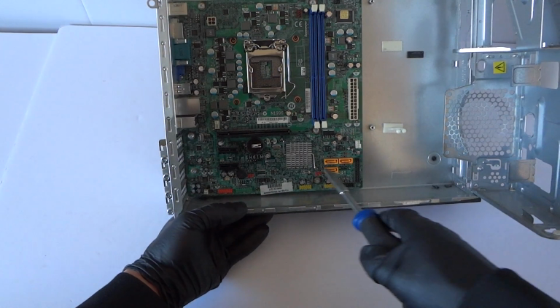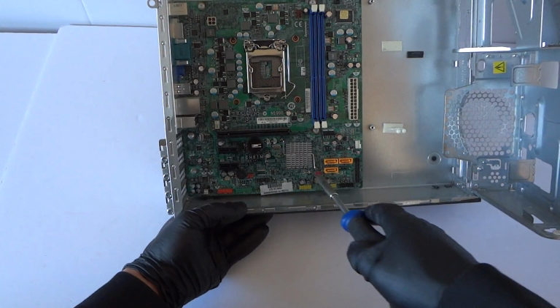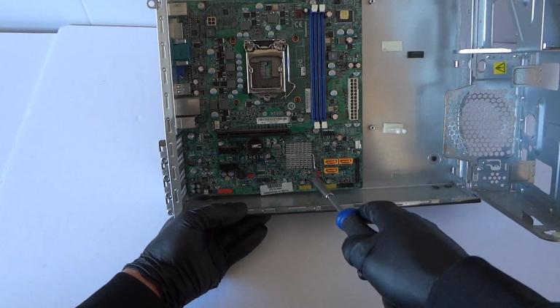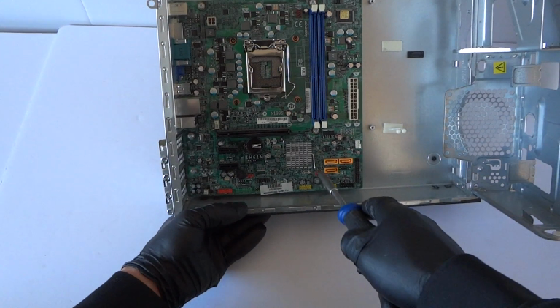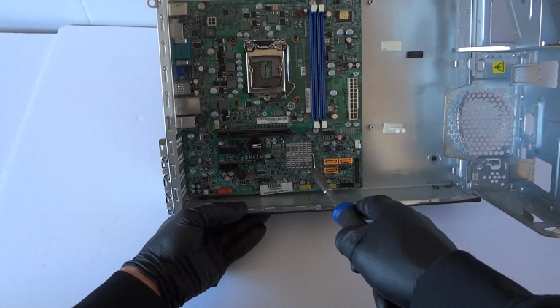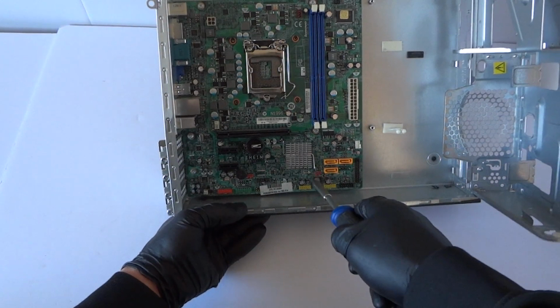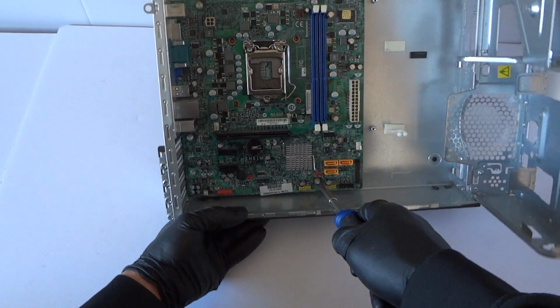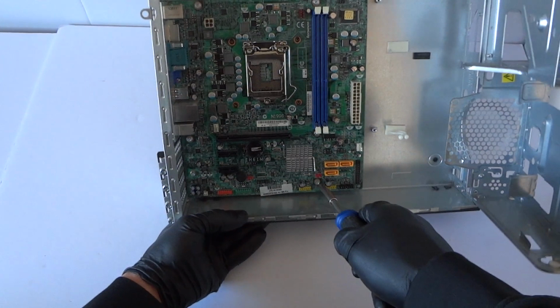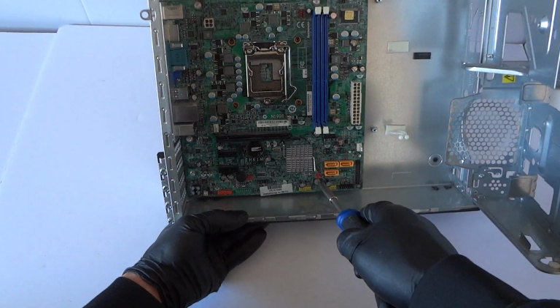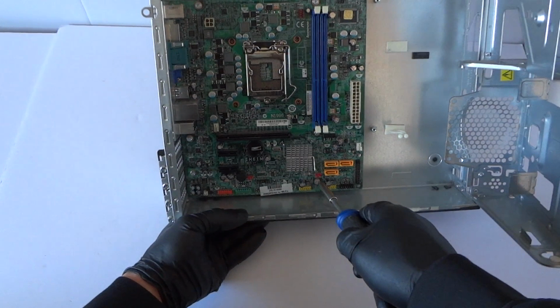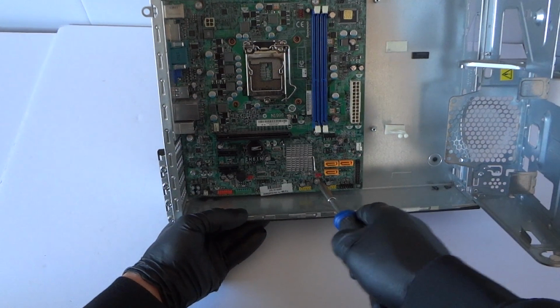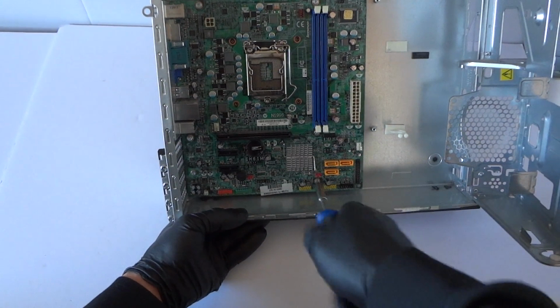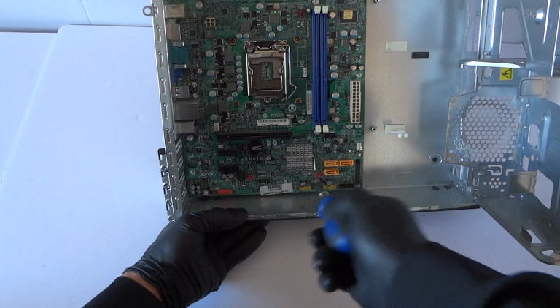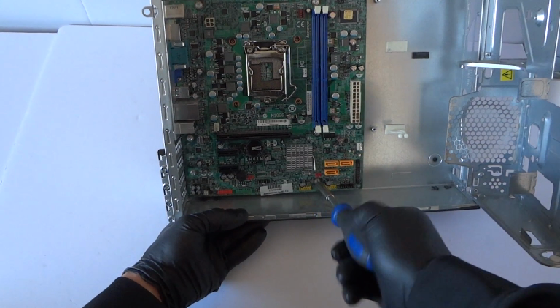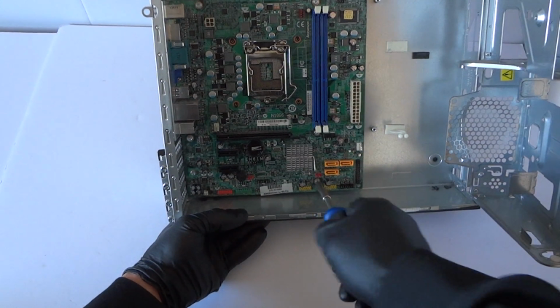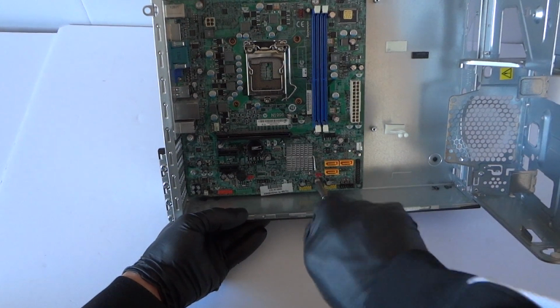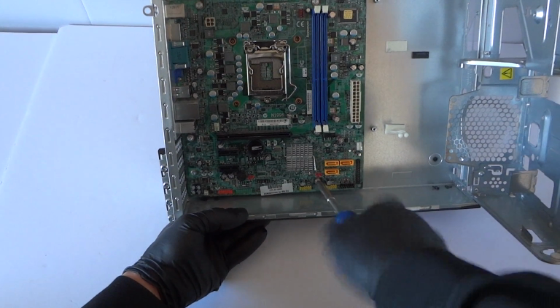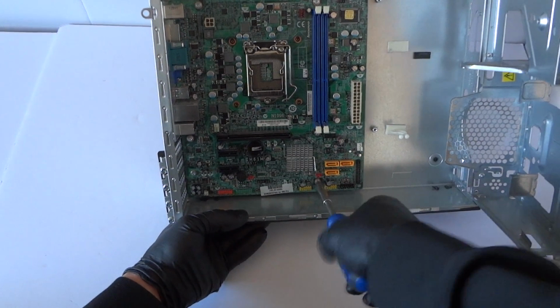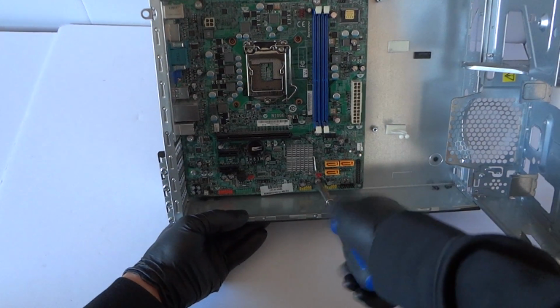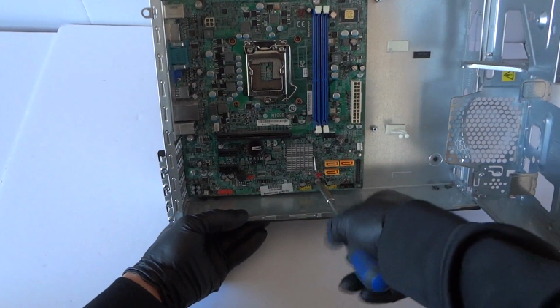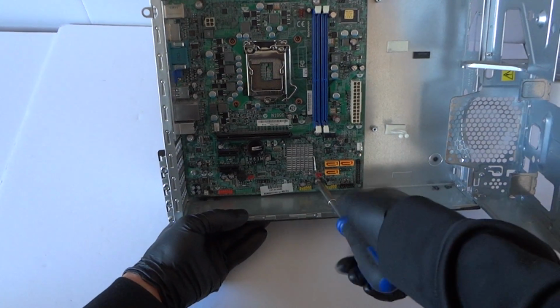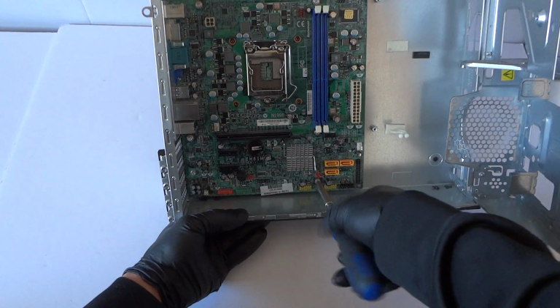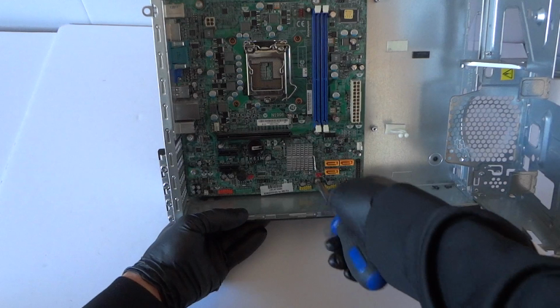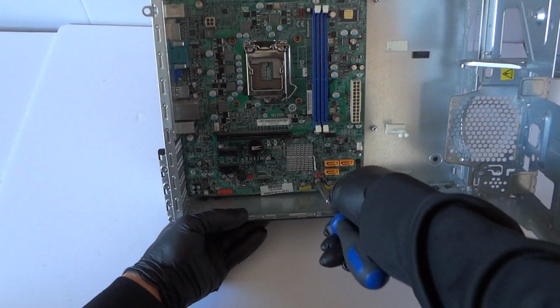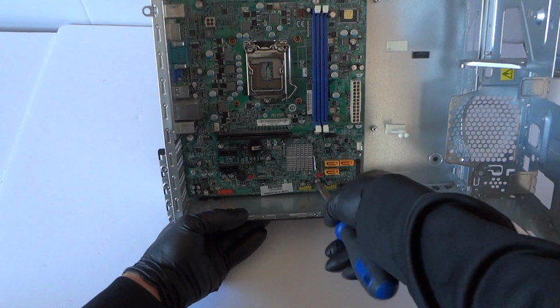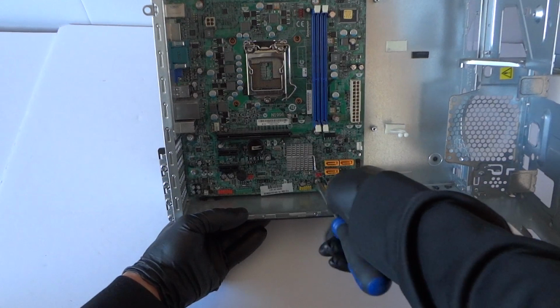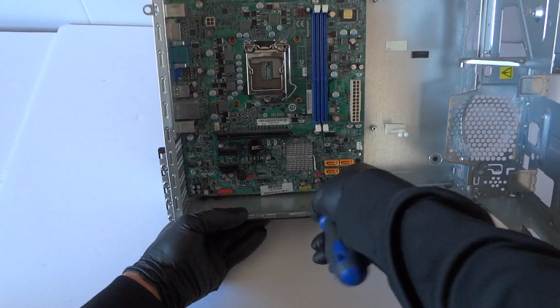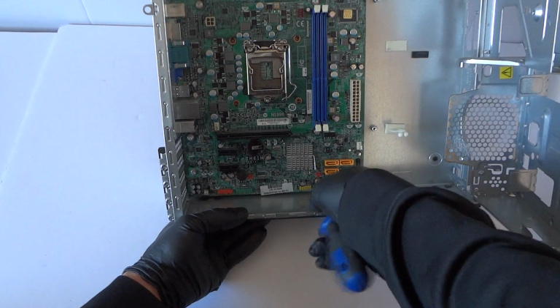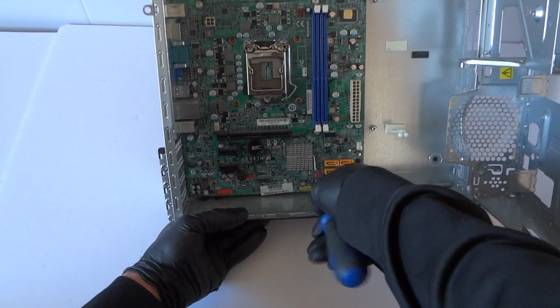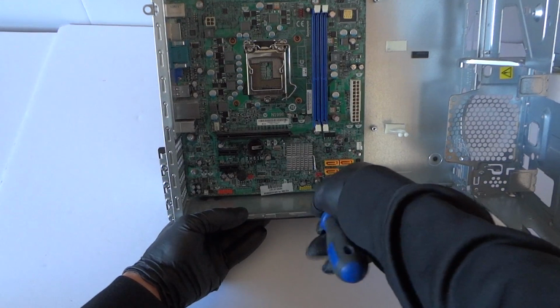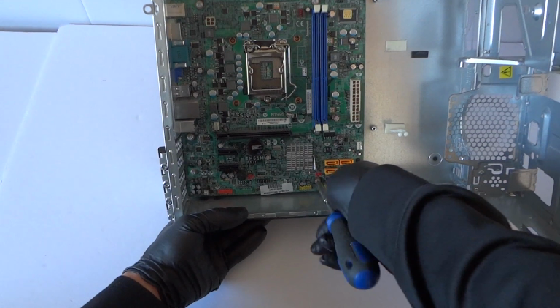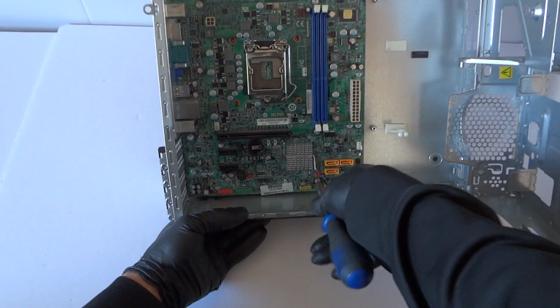Looks like there are six screws here that hold the motherboard. So I'm going to start off from the bottom here.